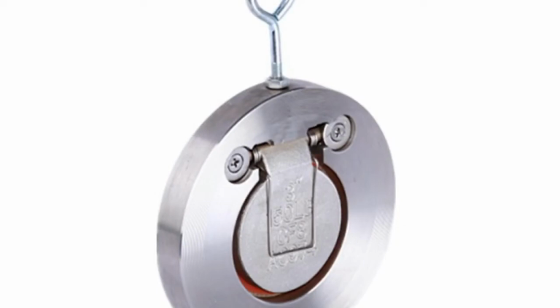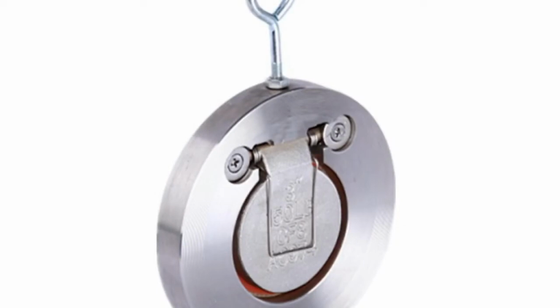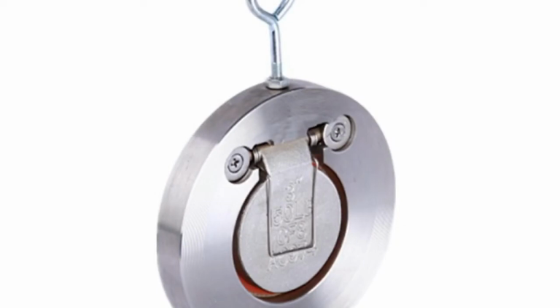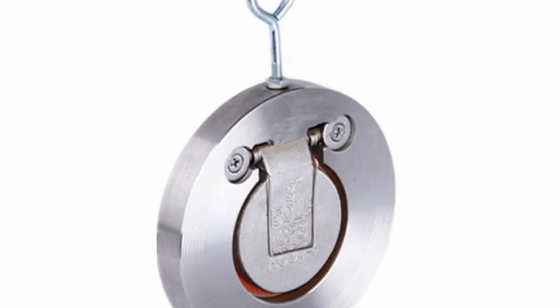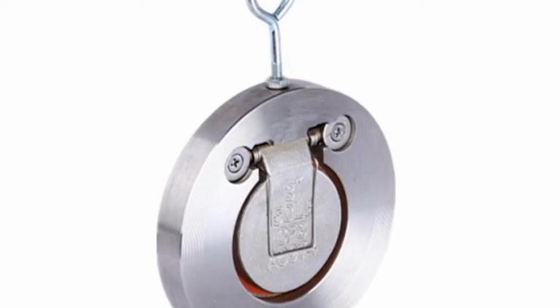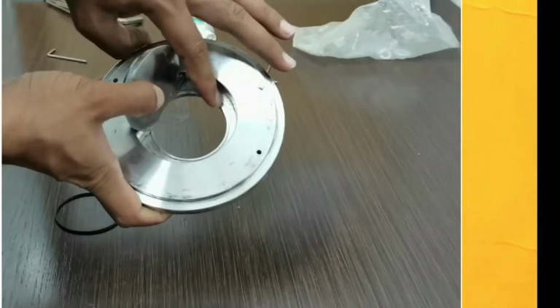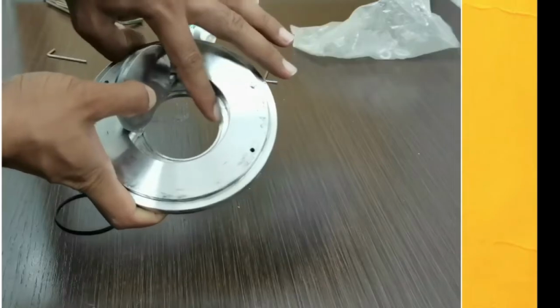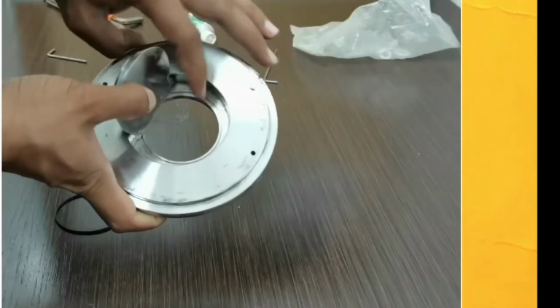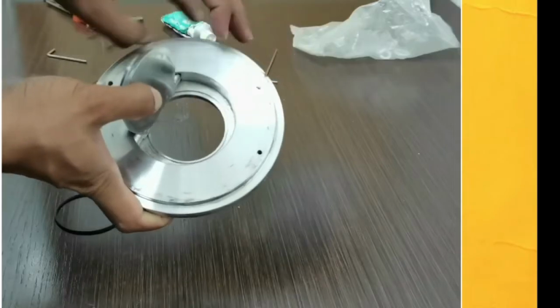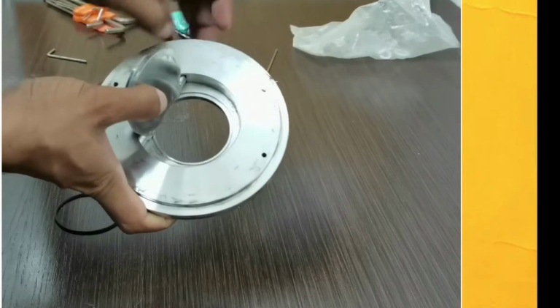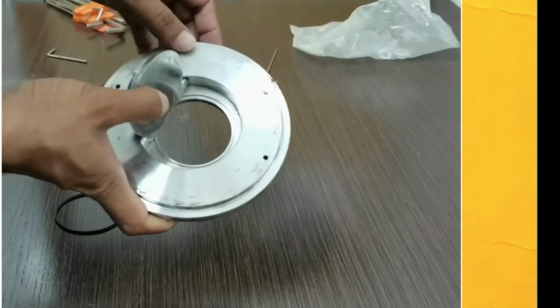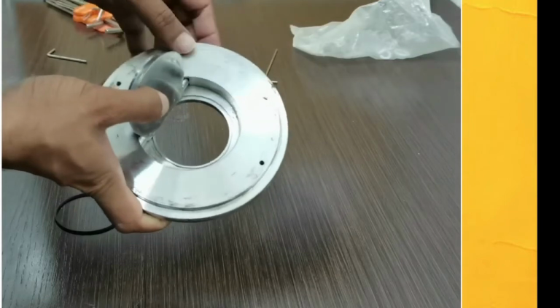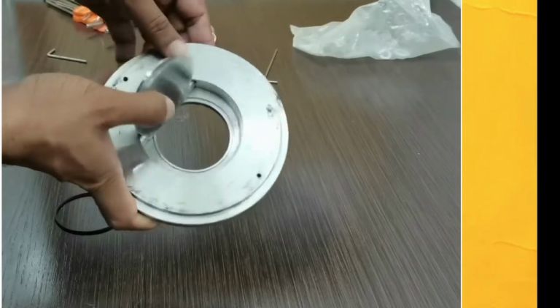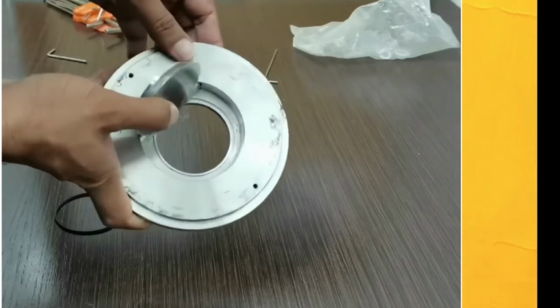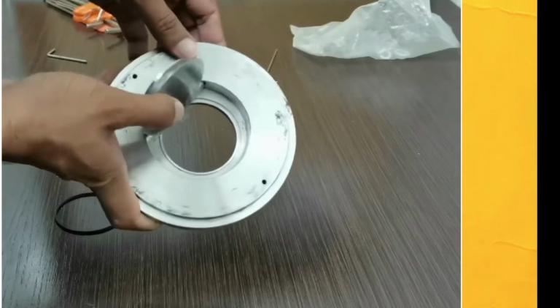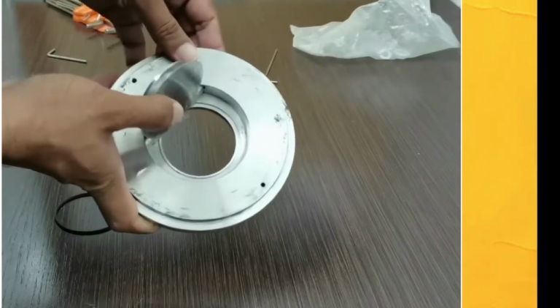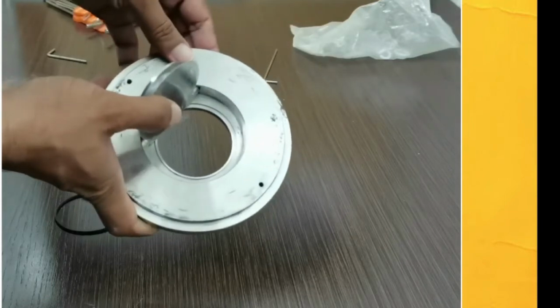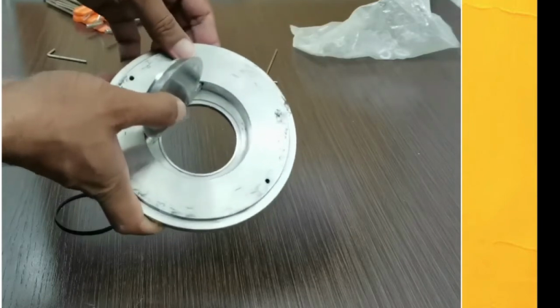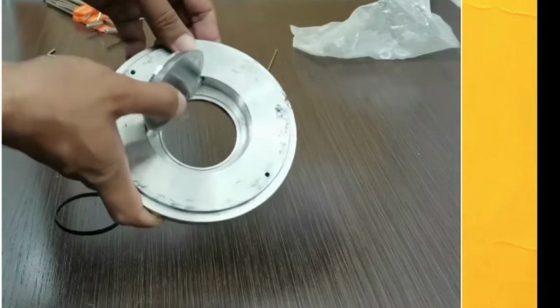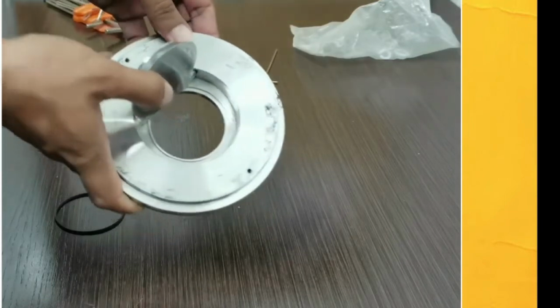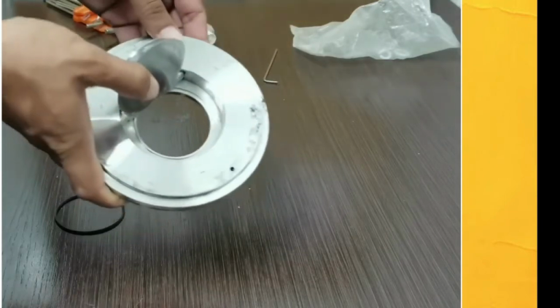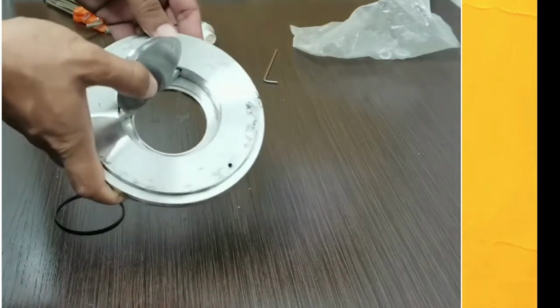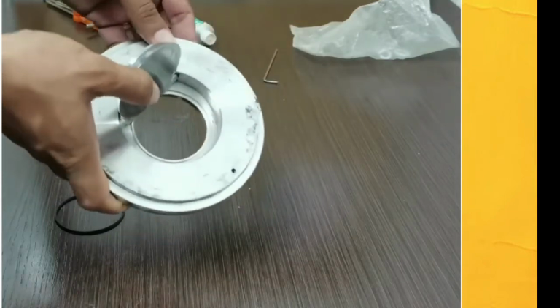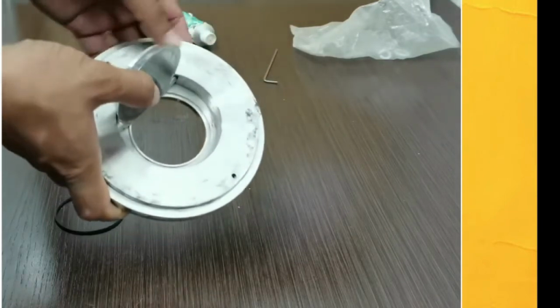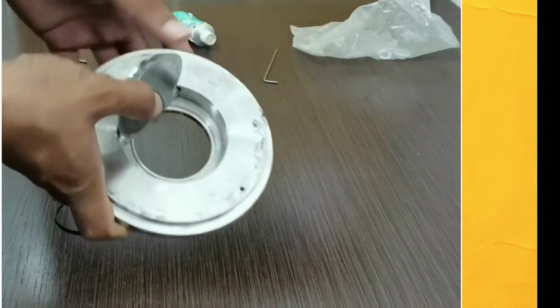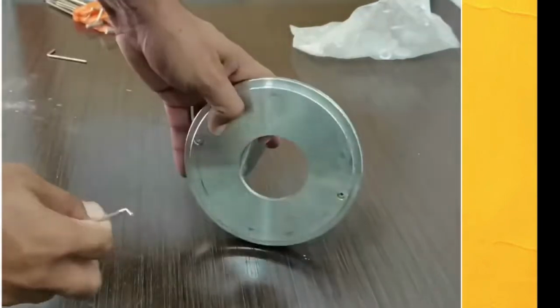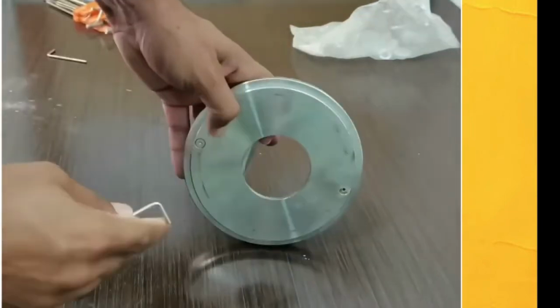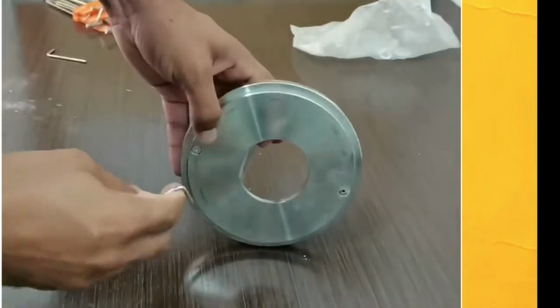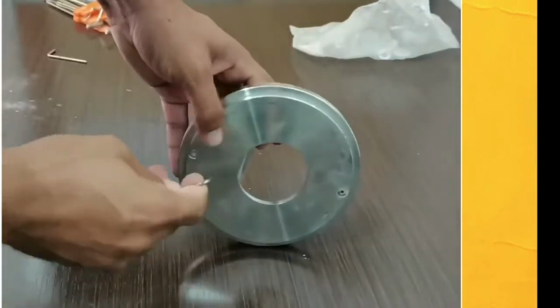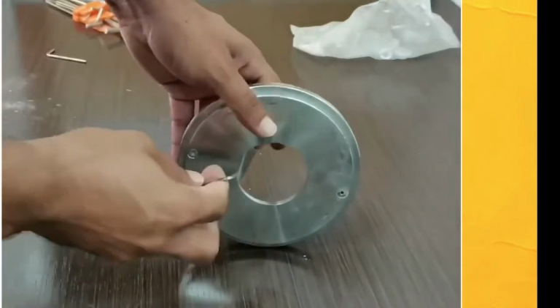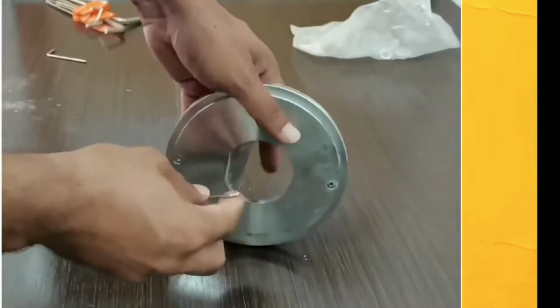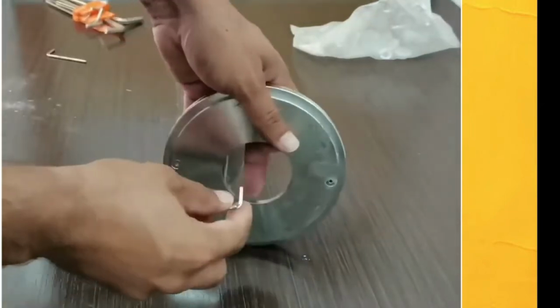Normally the O-ring and gasket become damaged in these types of non-return valves. First of all, we will open these two screws.